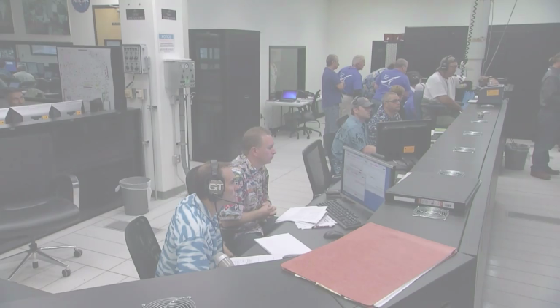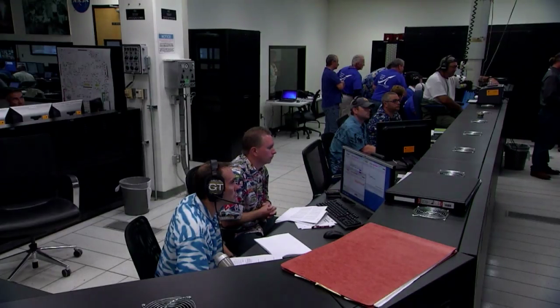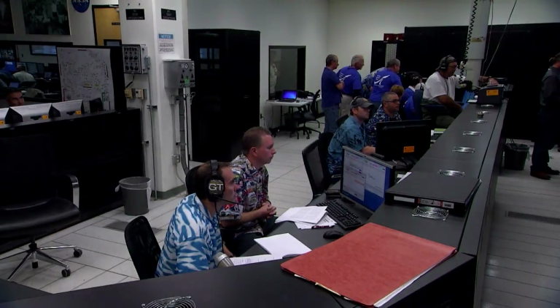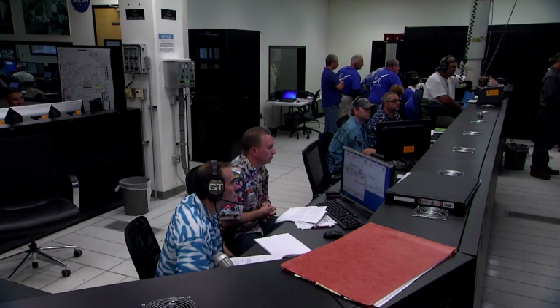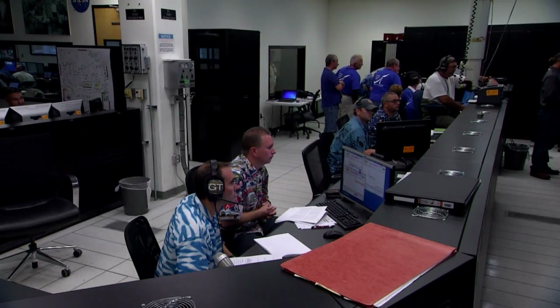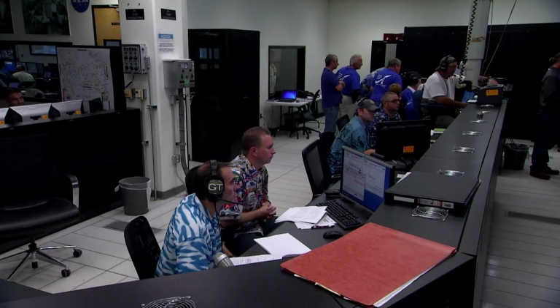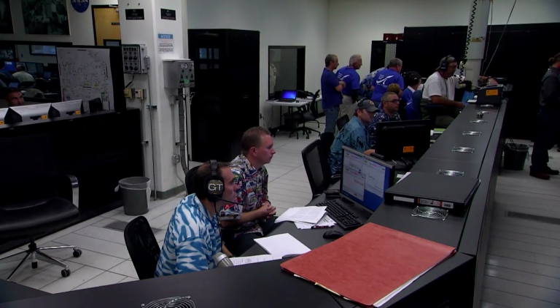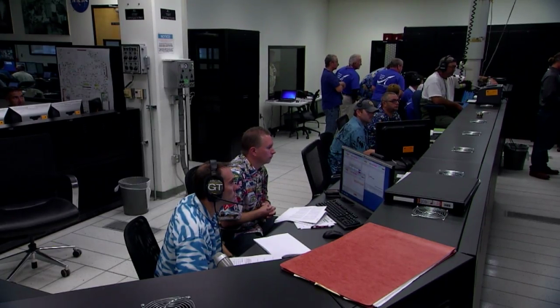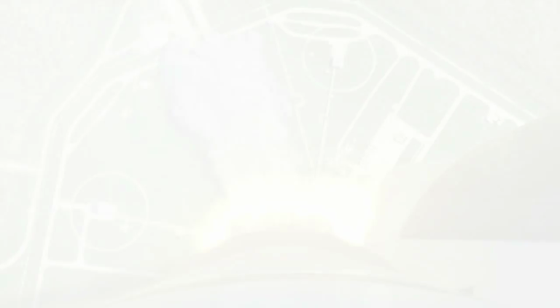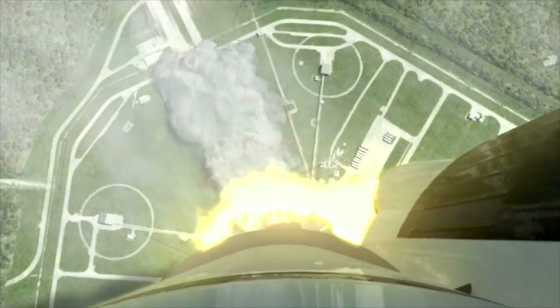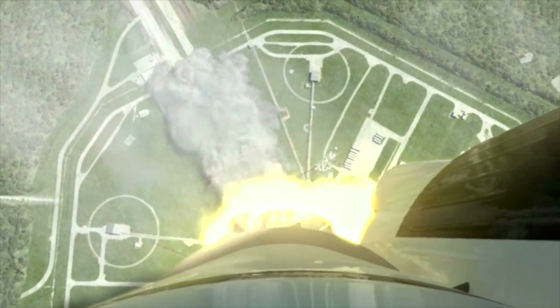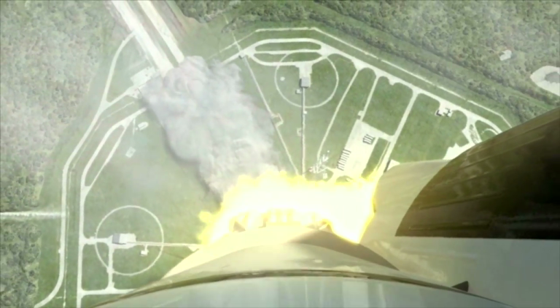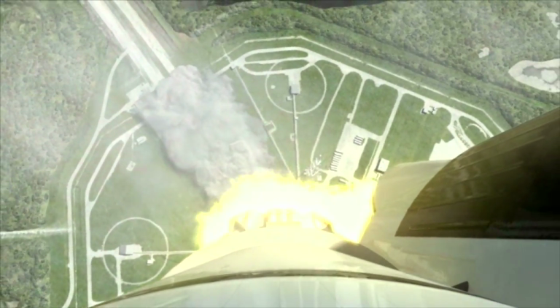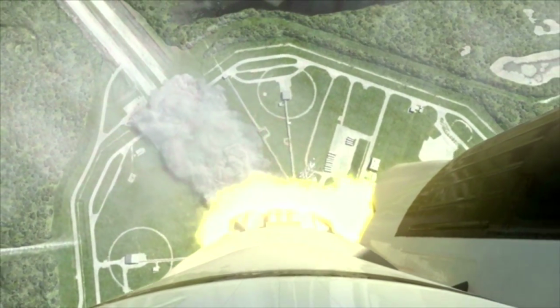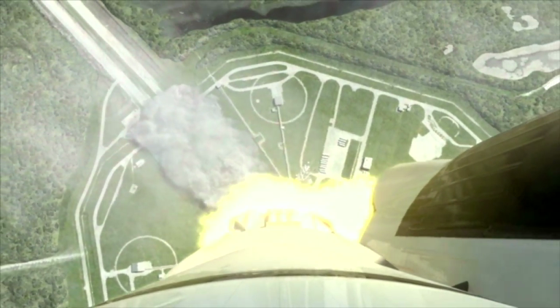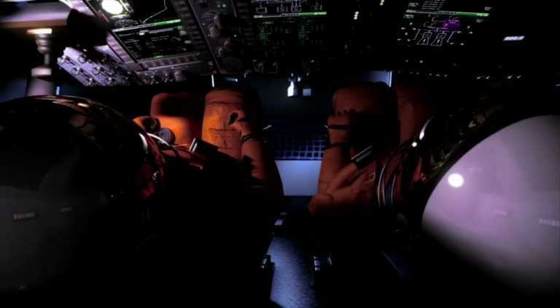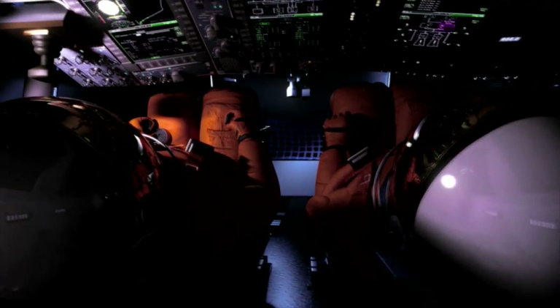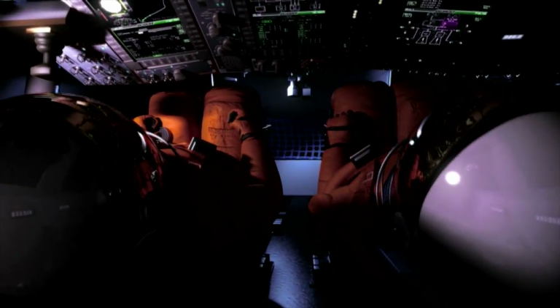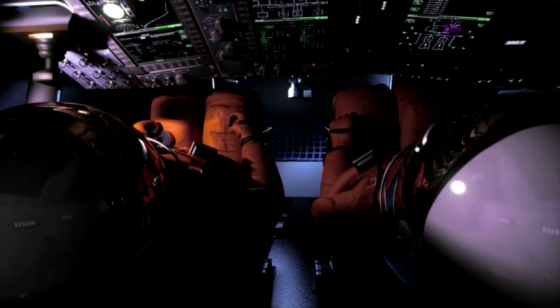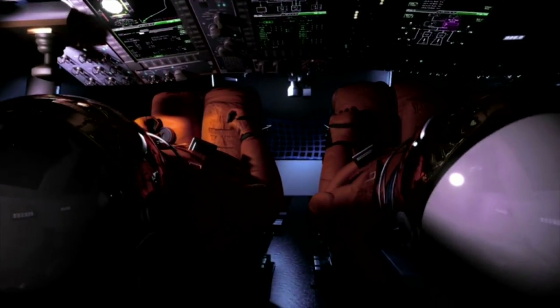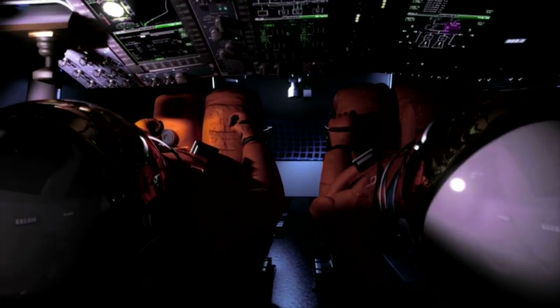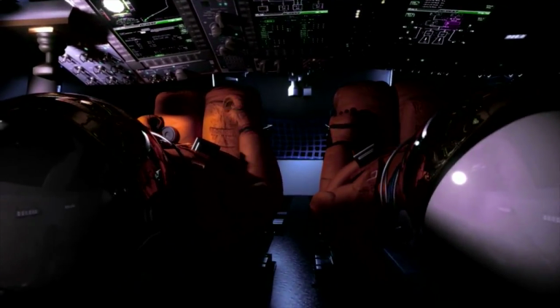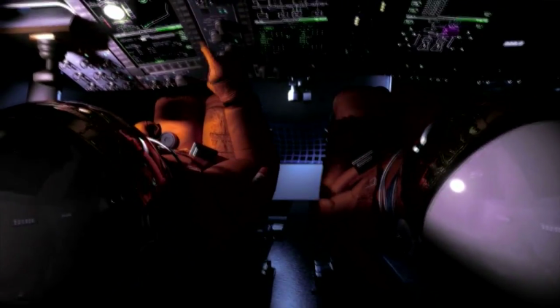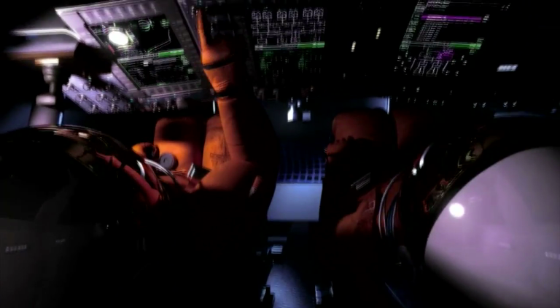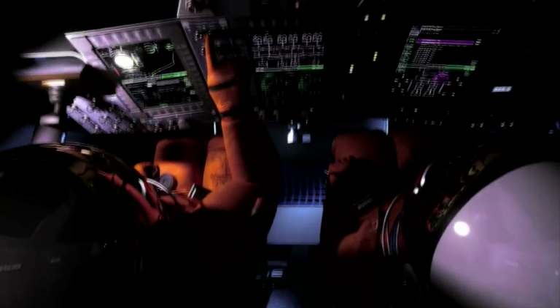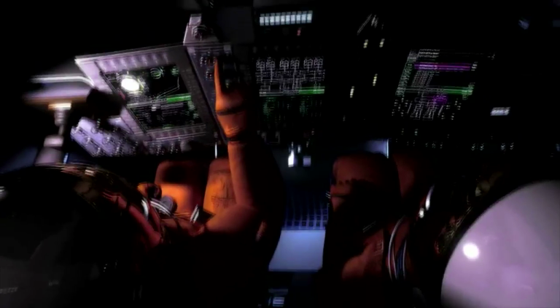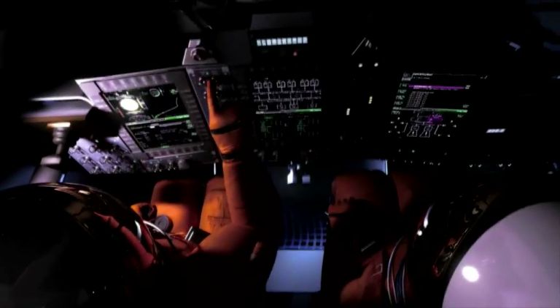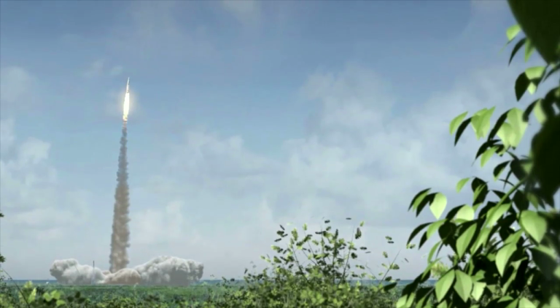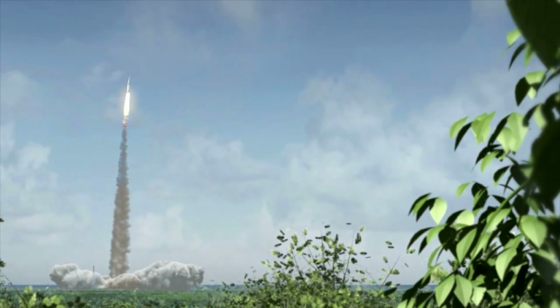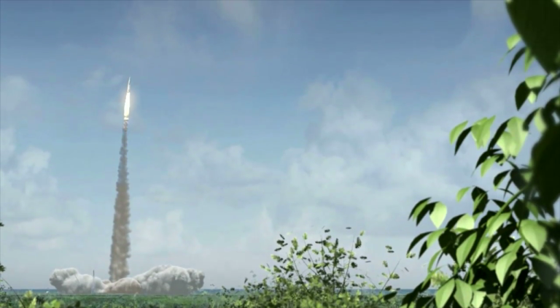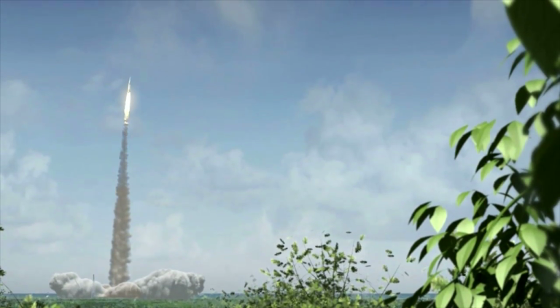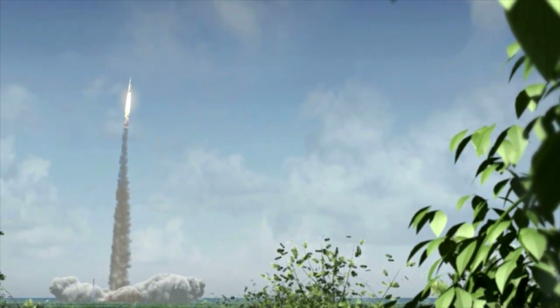And in verifying those systems to be adequate, we hope to ensure that the astronauts will have a safe vehicle as they travel to Mars and back to Earth.